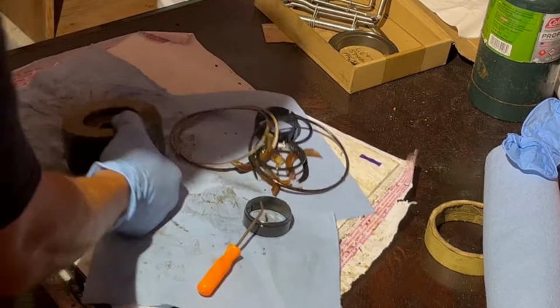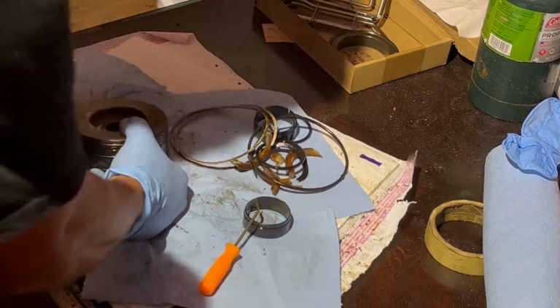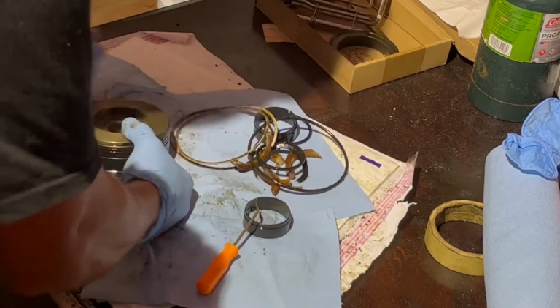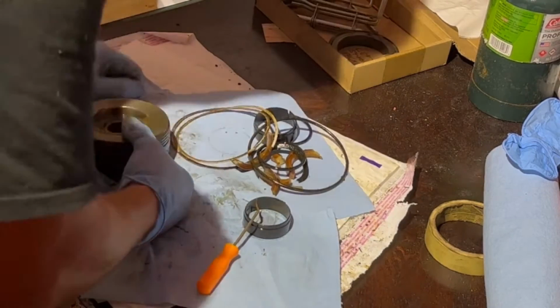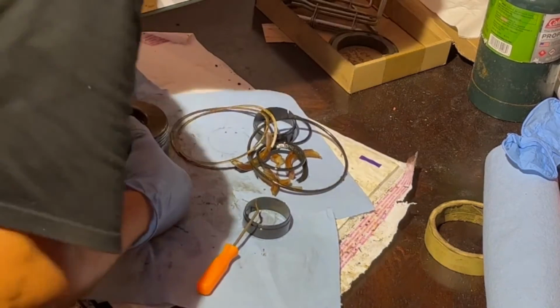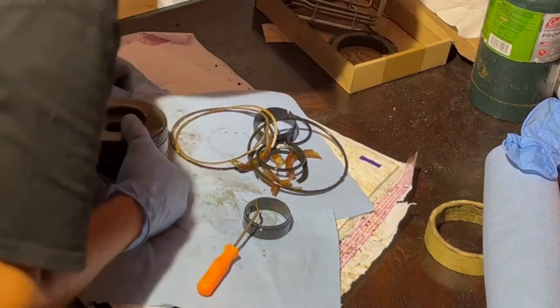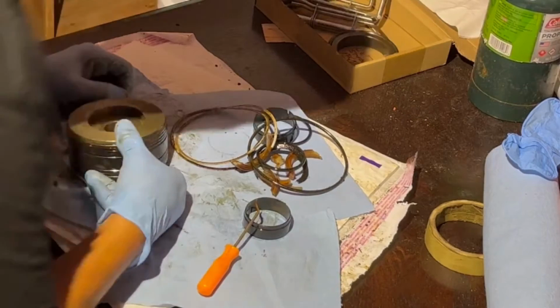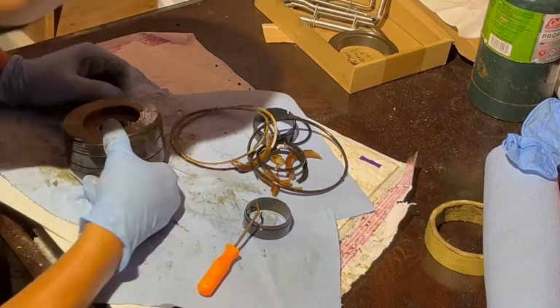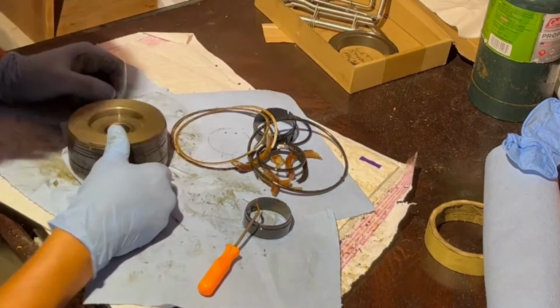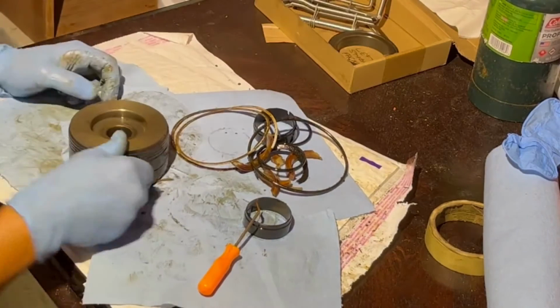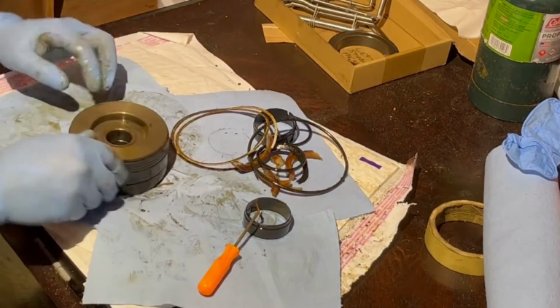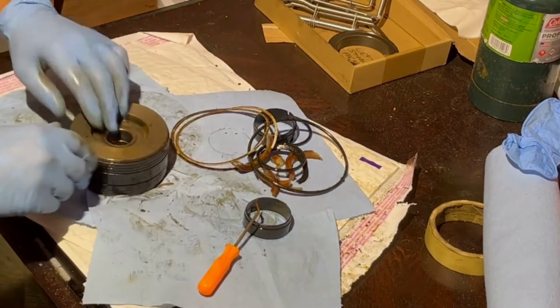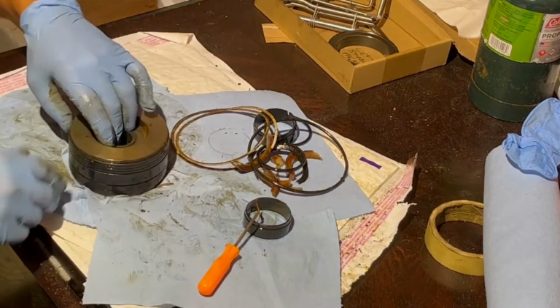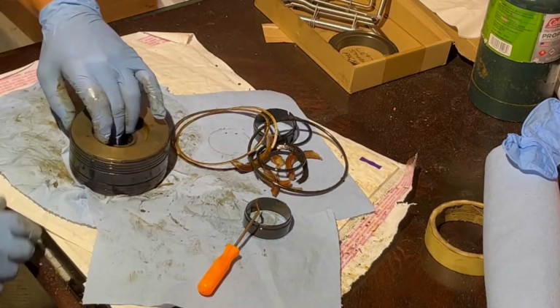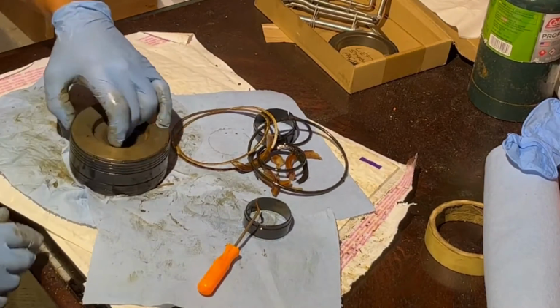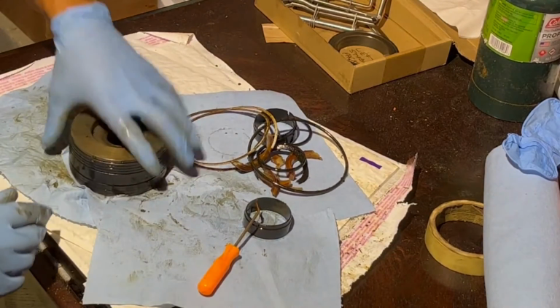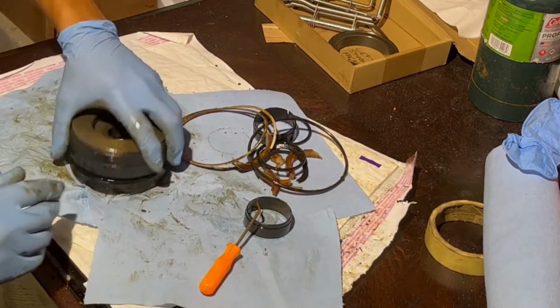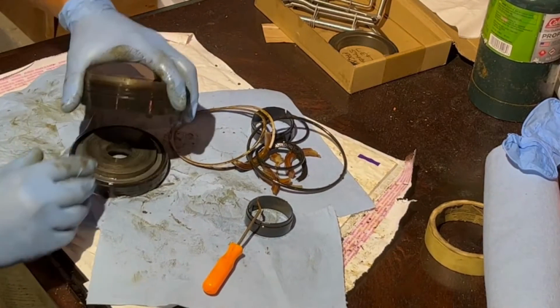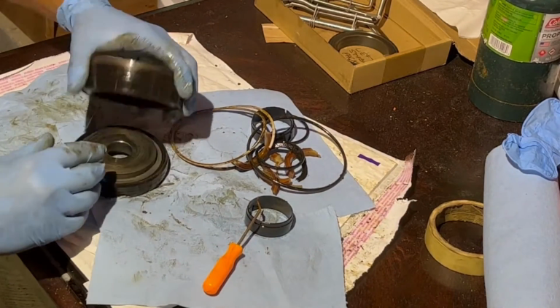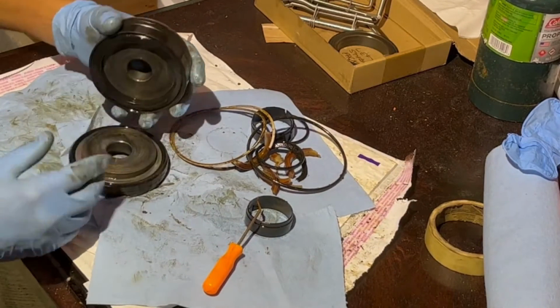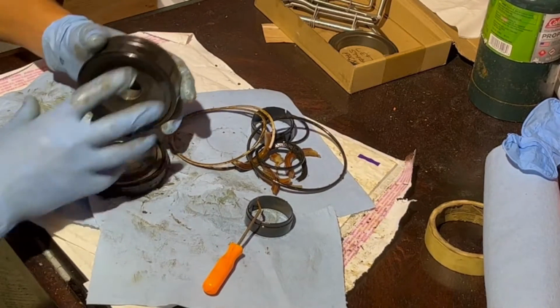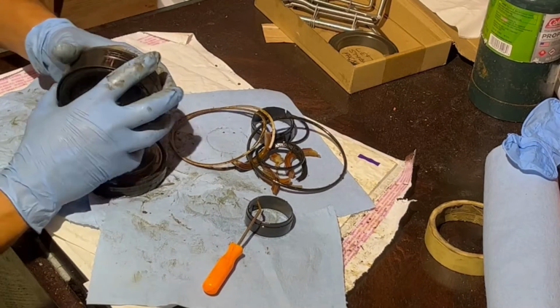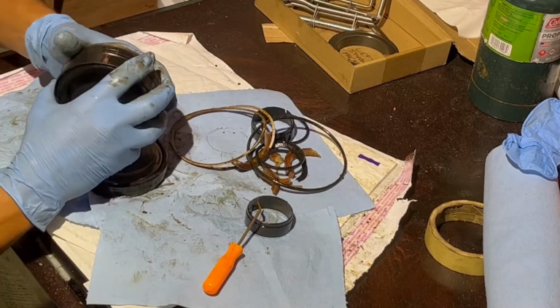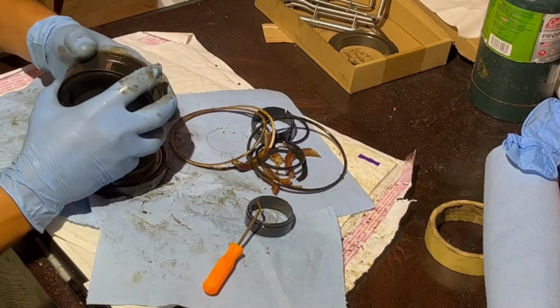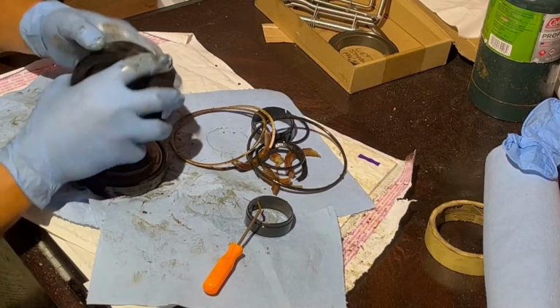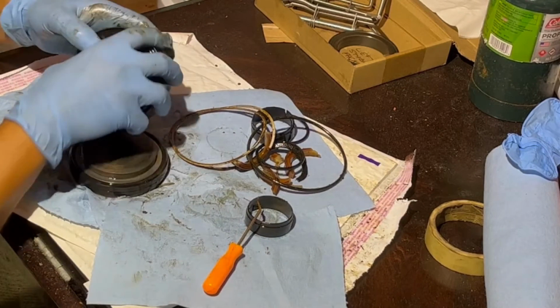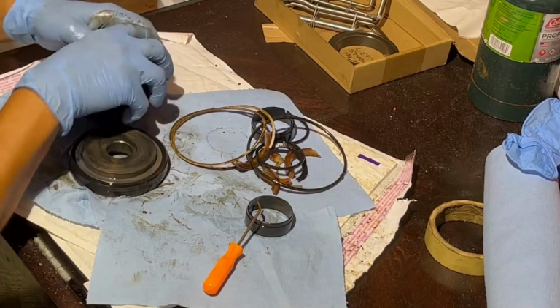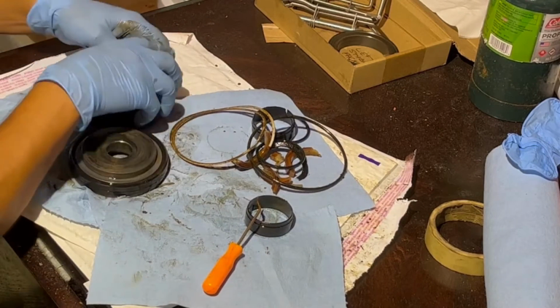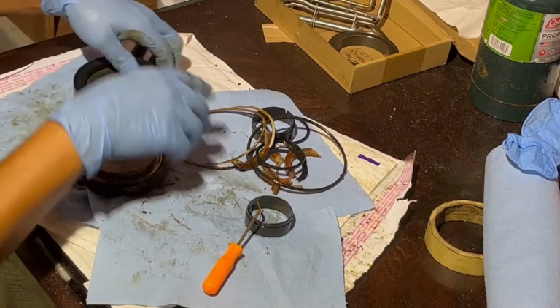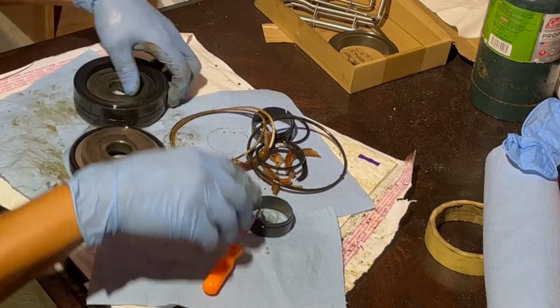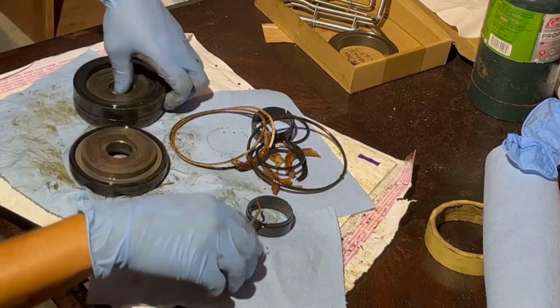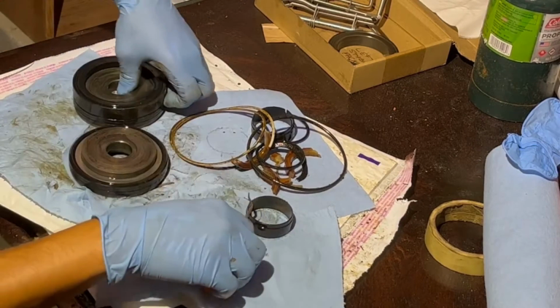Once all of that has been removed from the gland, I move on to the piston and start removing the packing there. It's pretty simple.